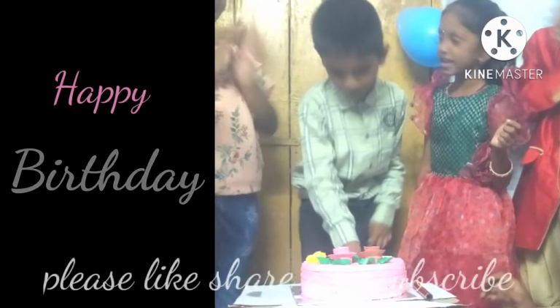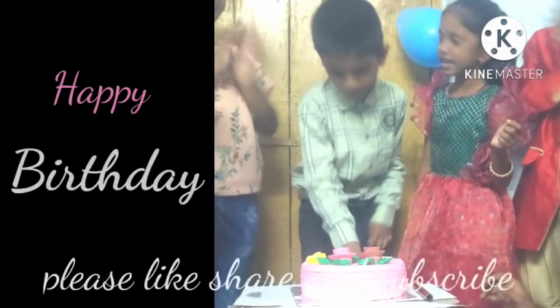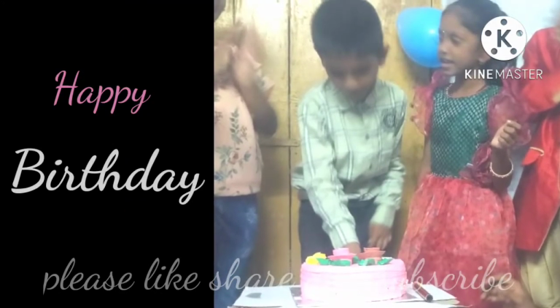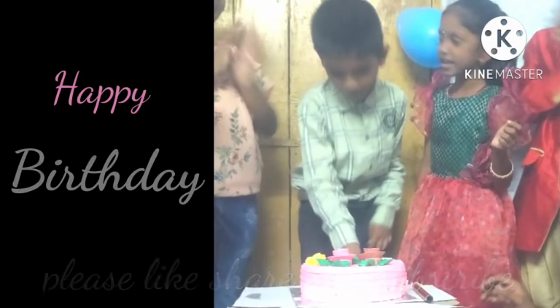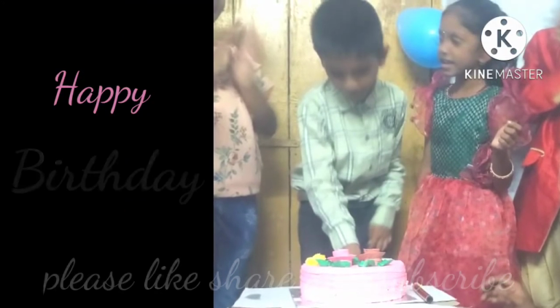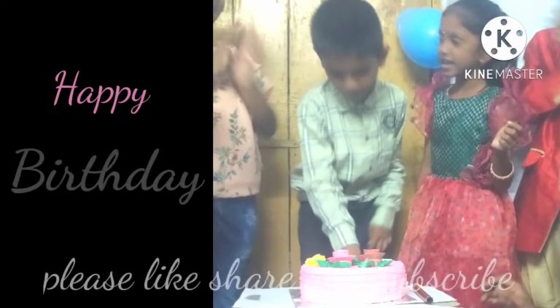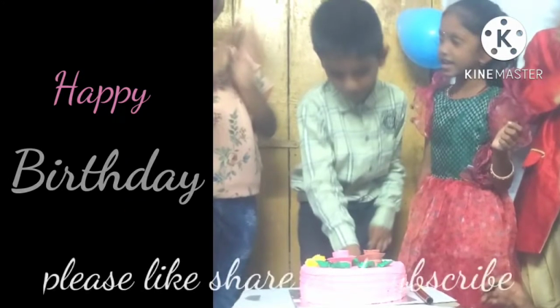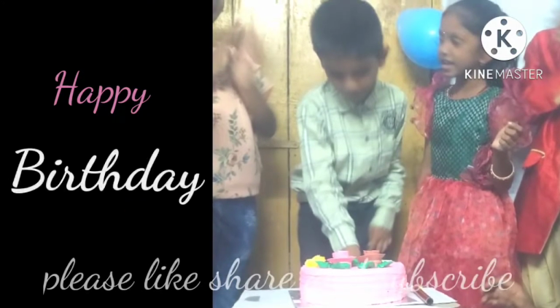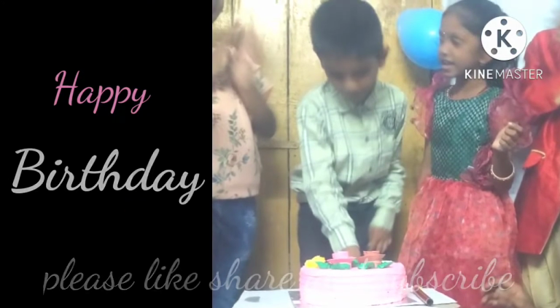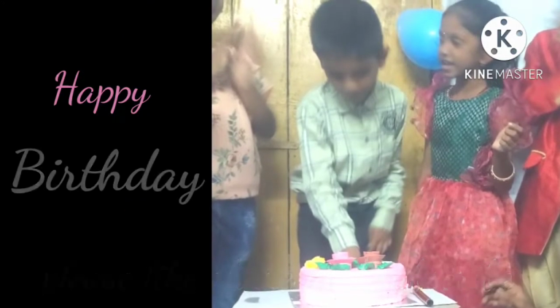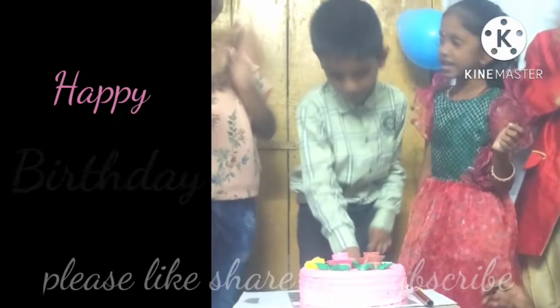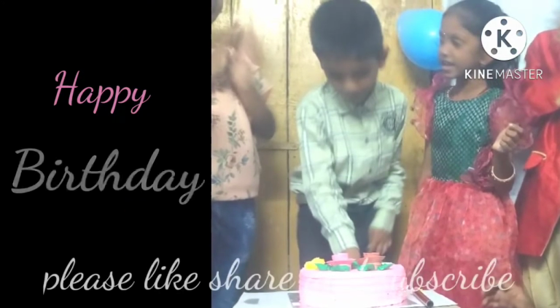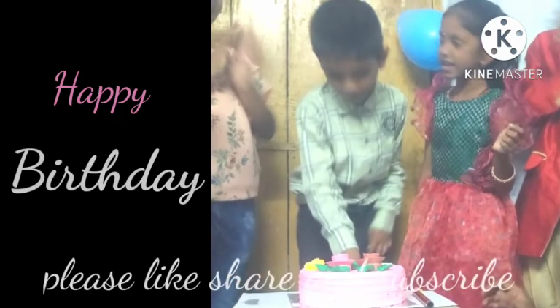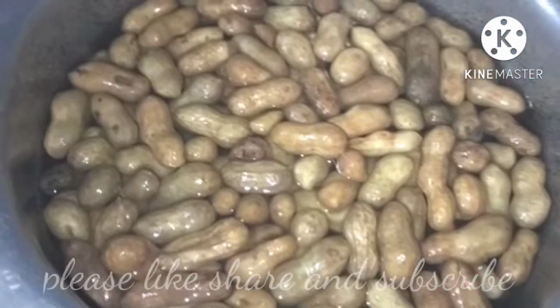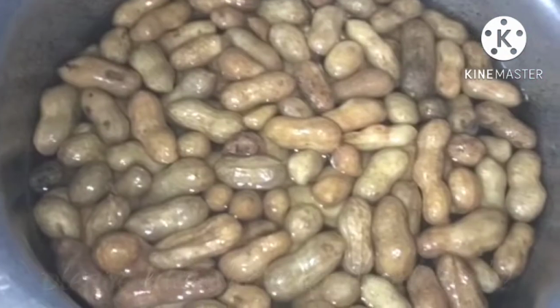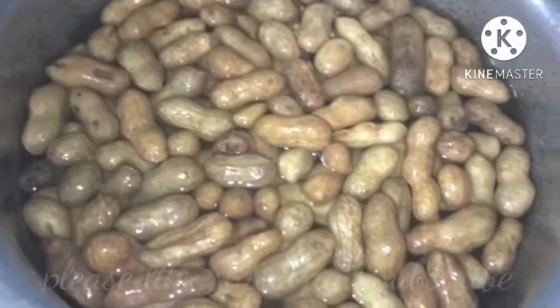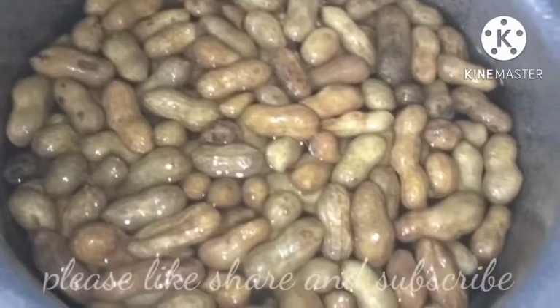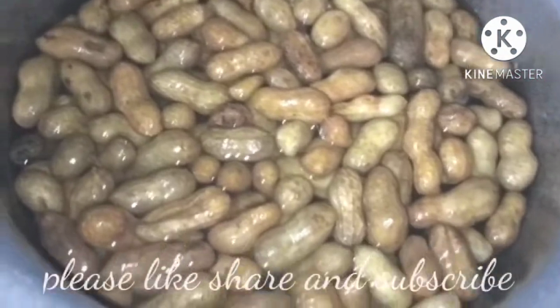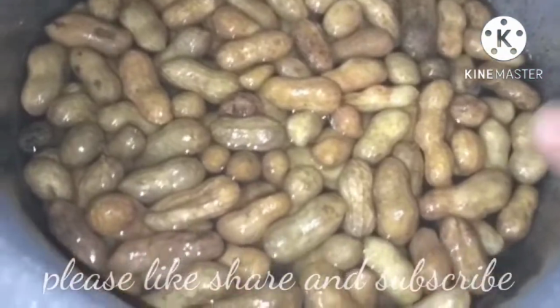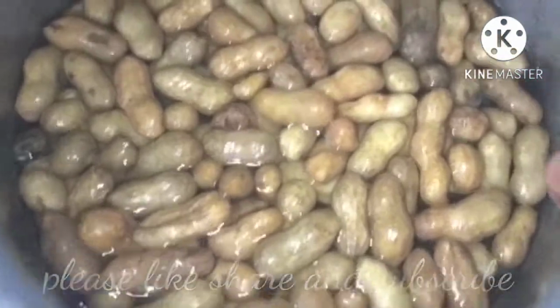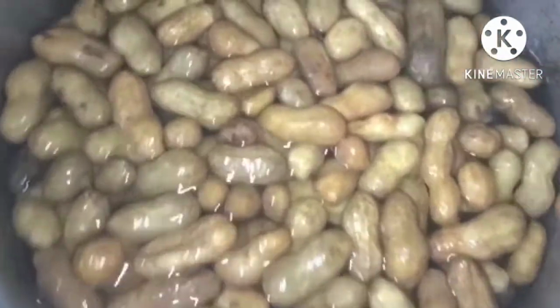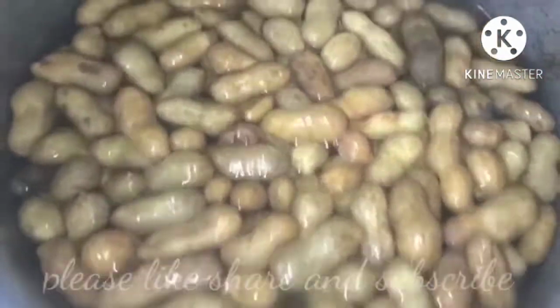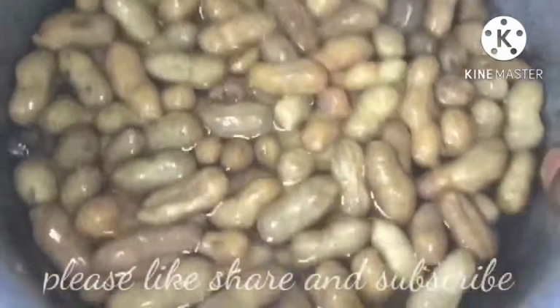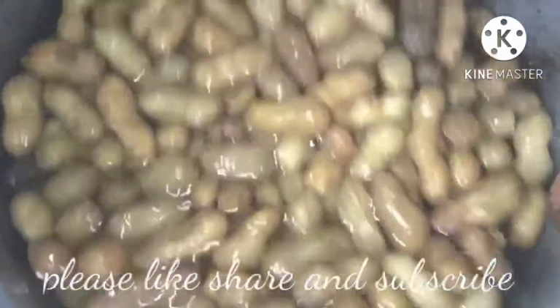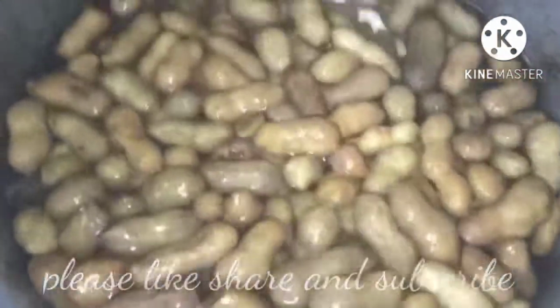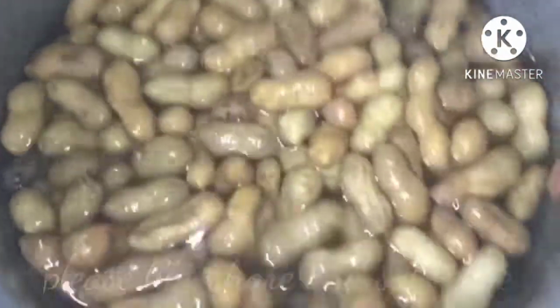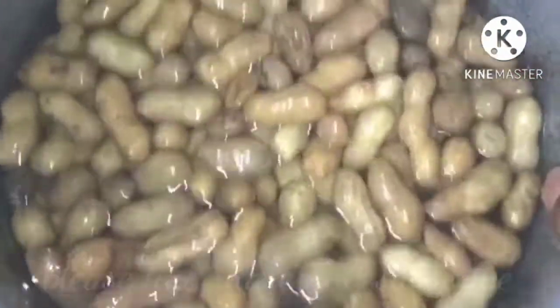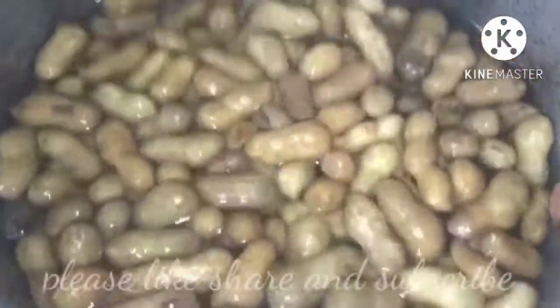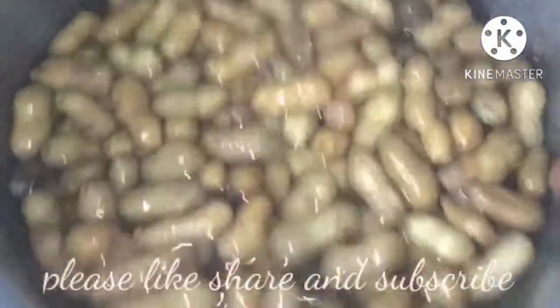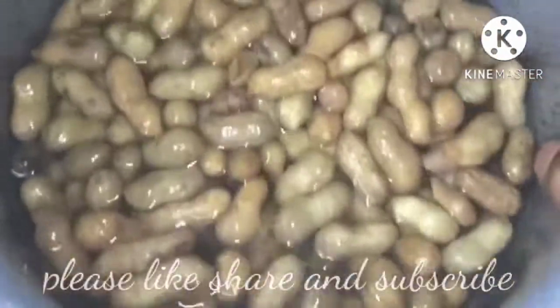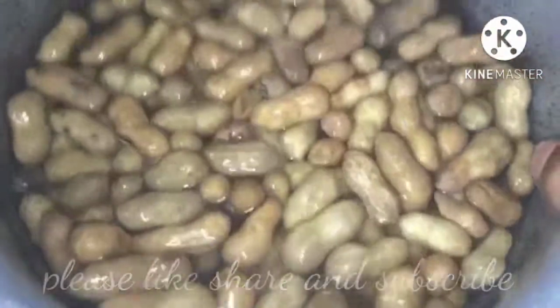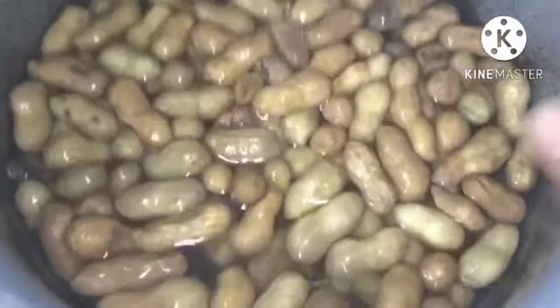The time is 3:38 in the evening. Here's the snack.